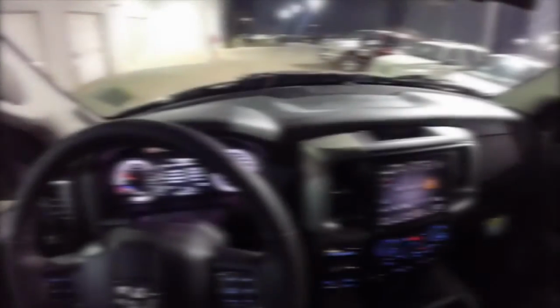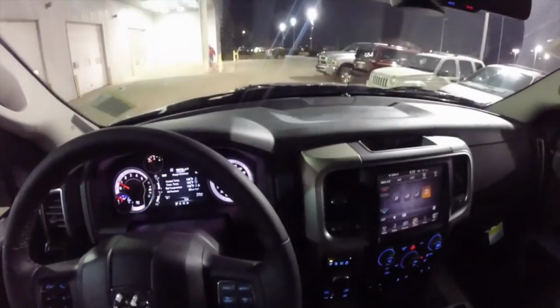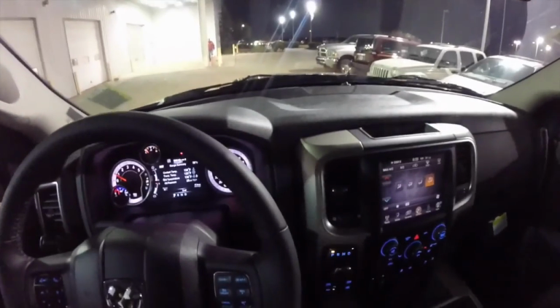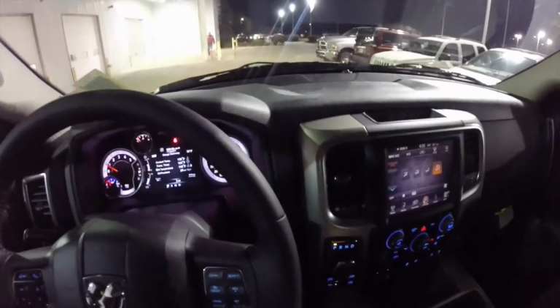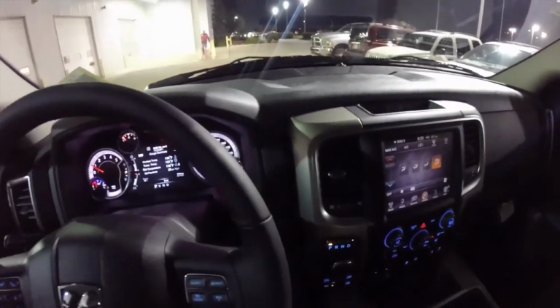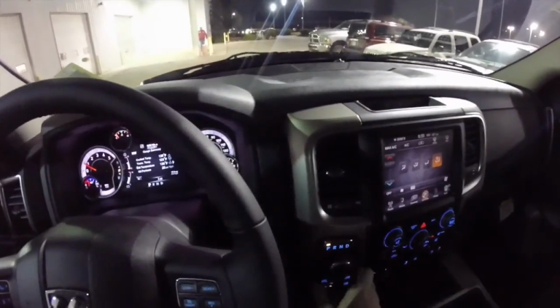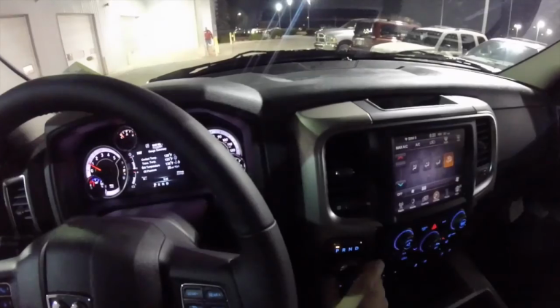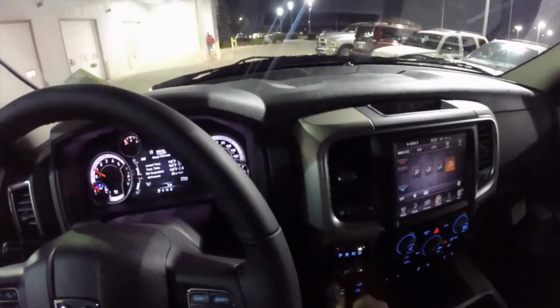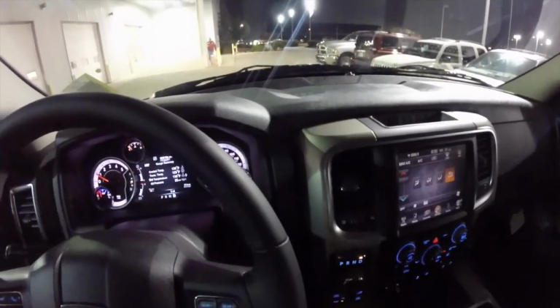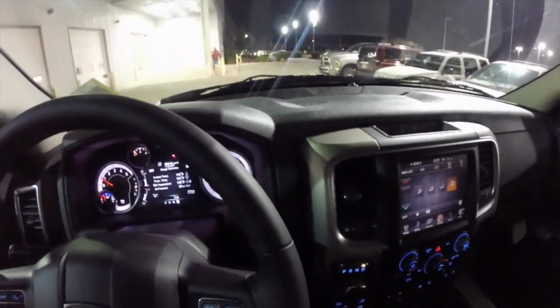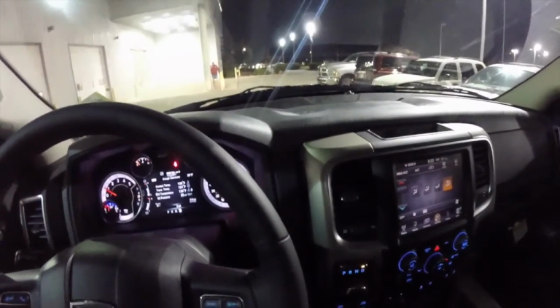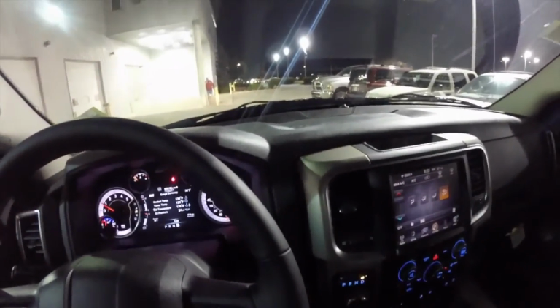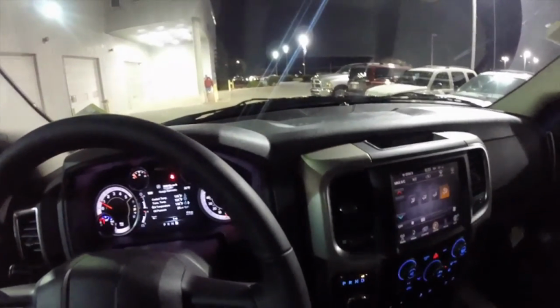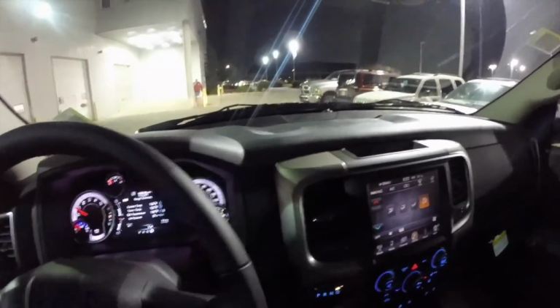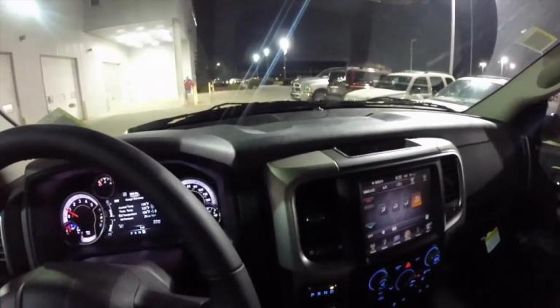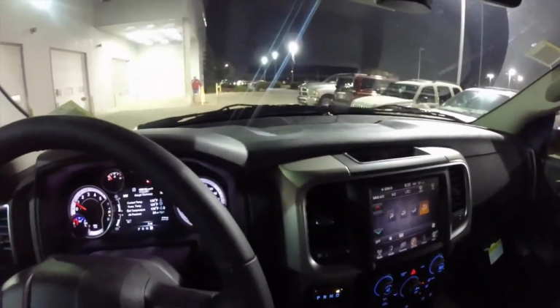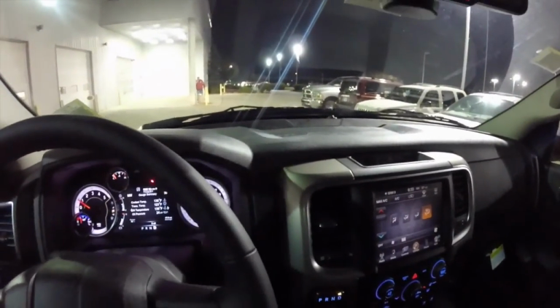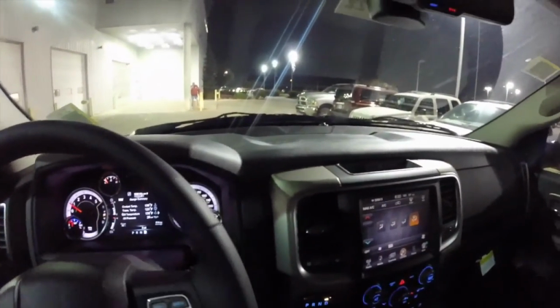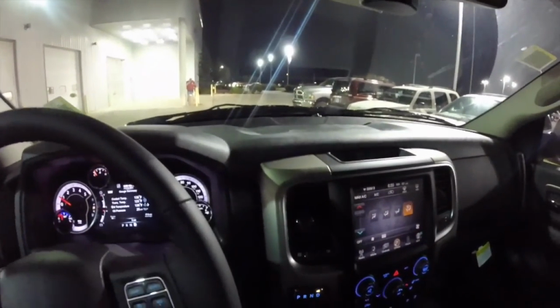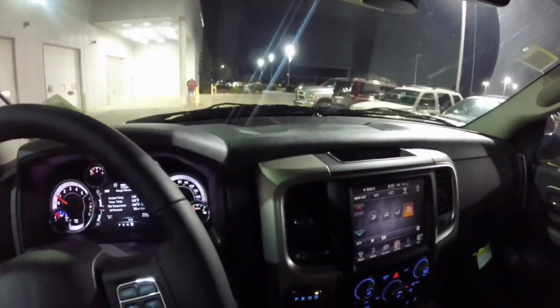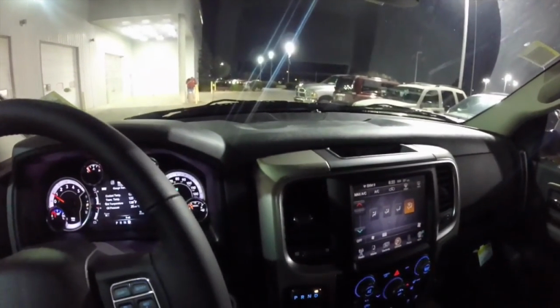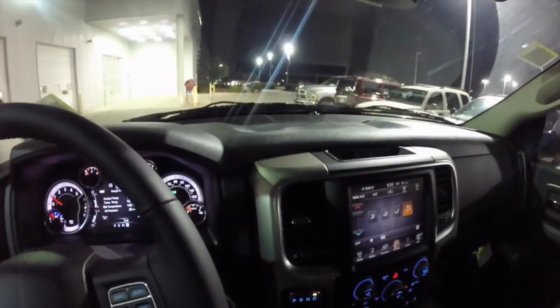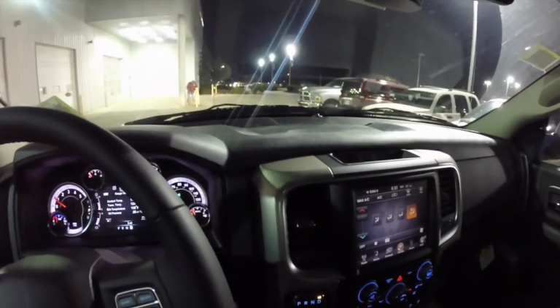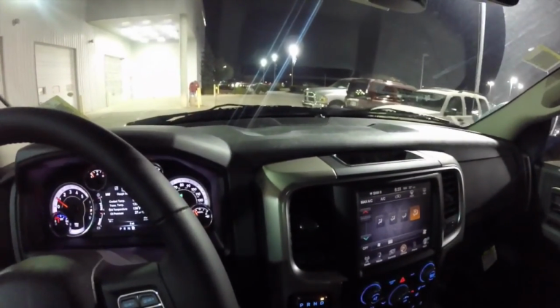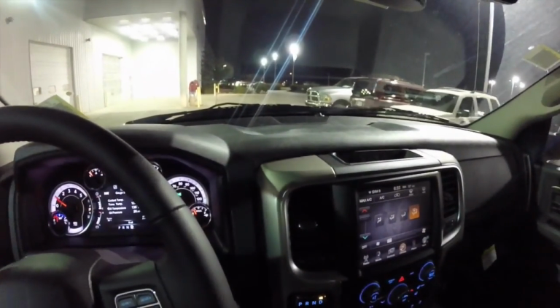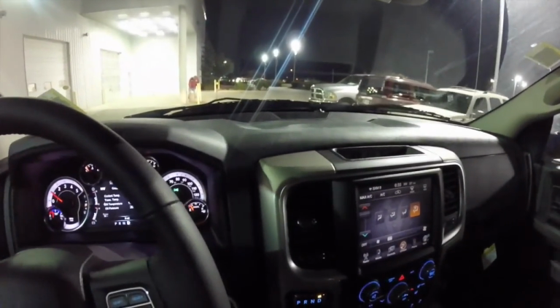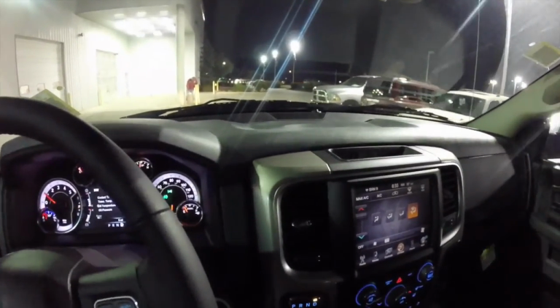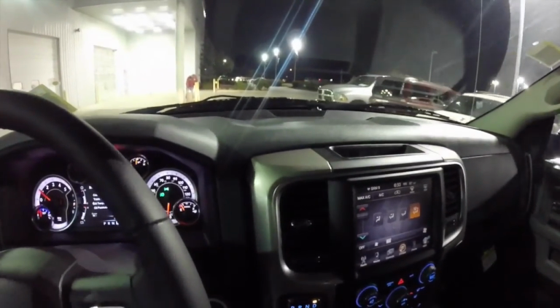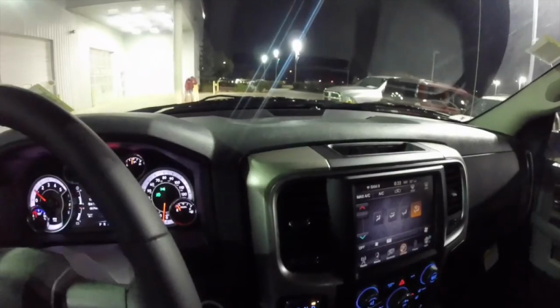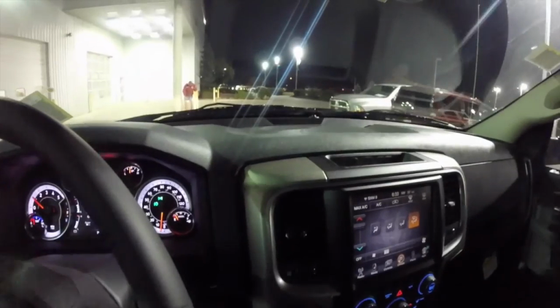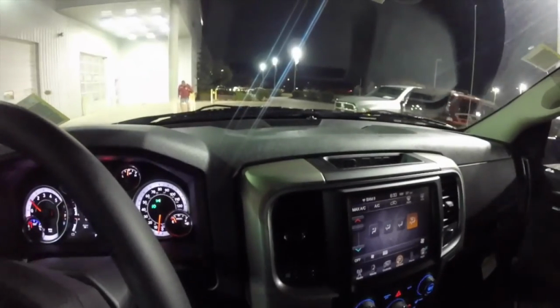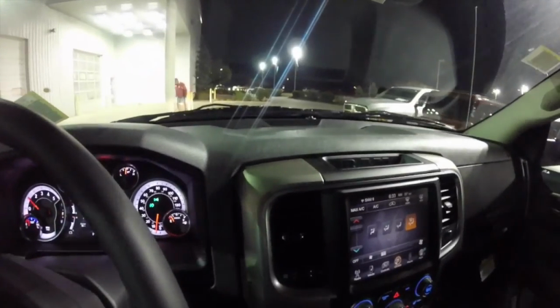We're just going to take a quick drive around the parking lot of the dealership, just to give you an idea of how smooth and quiet these trucks are.